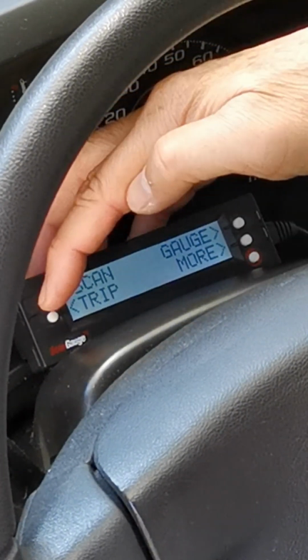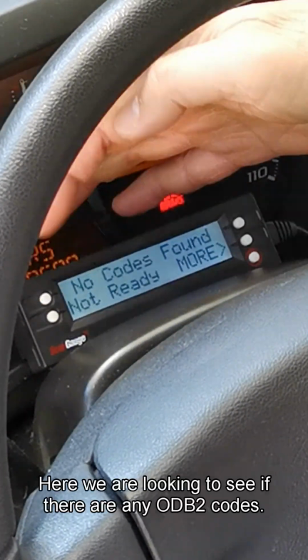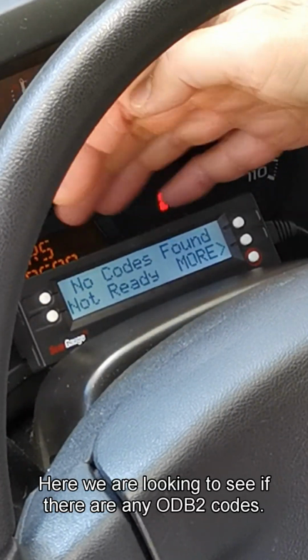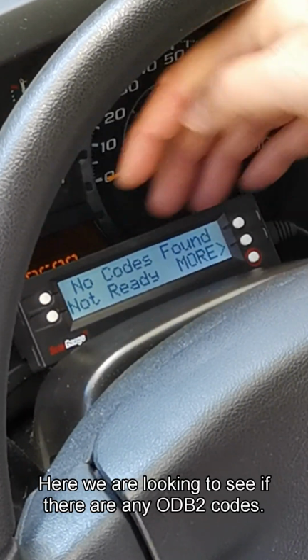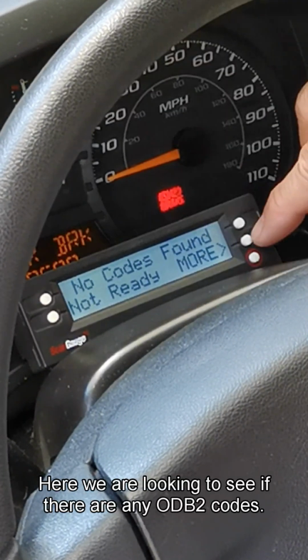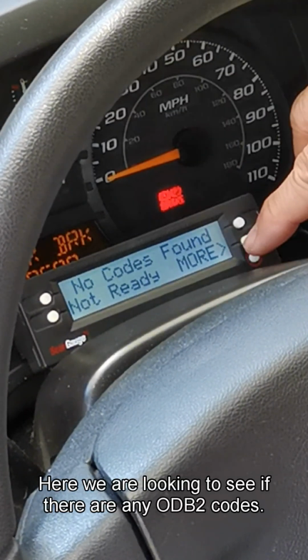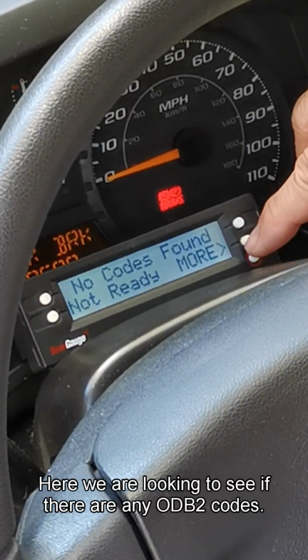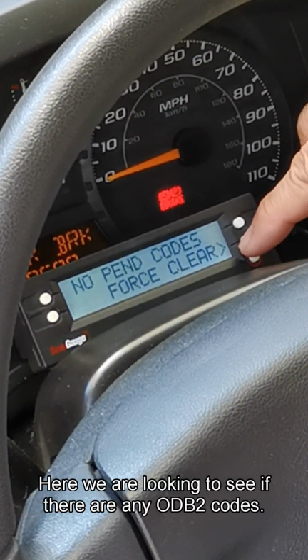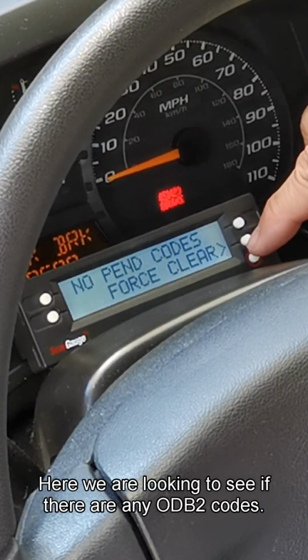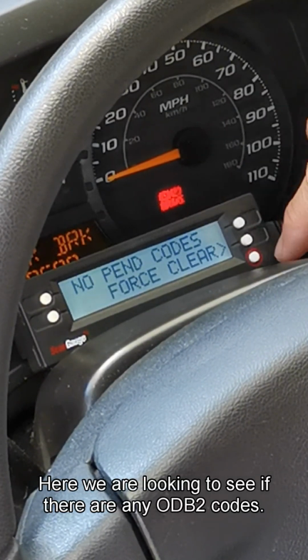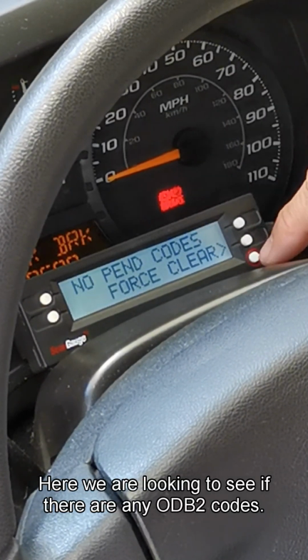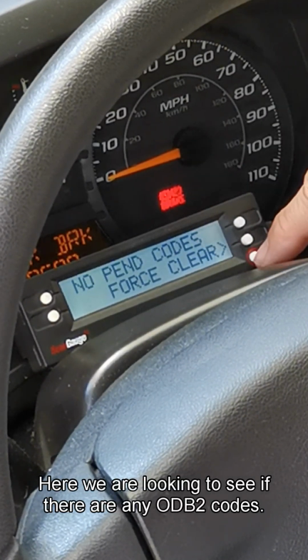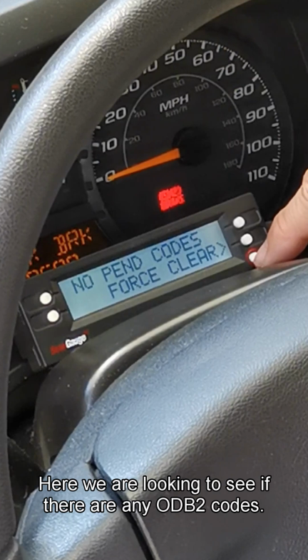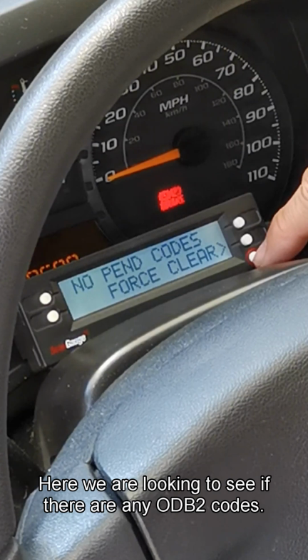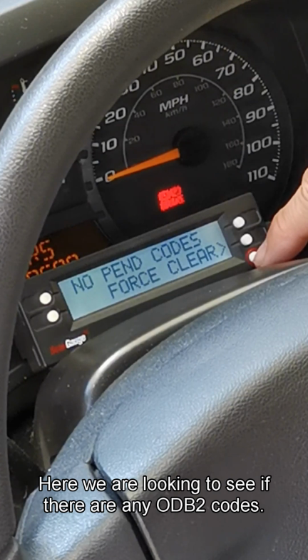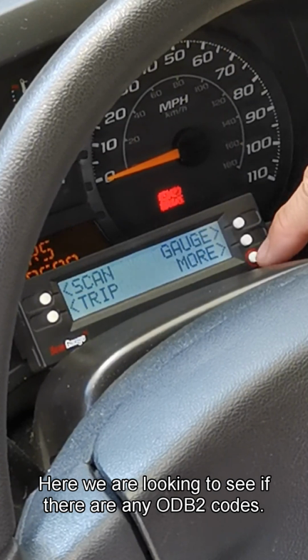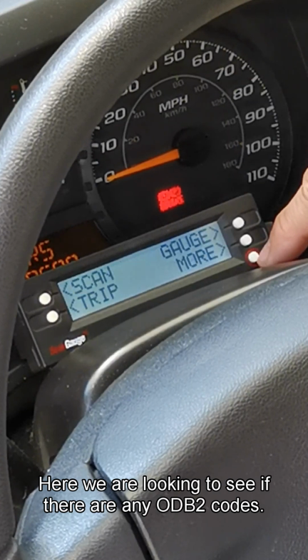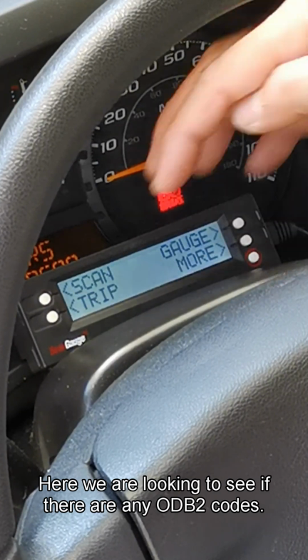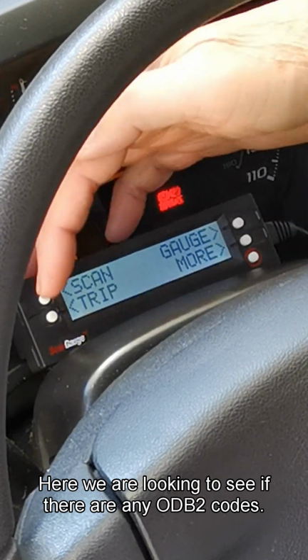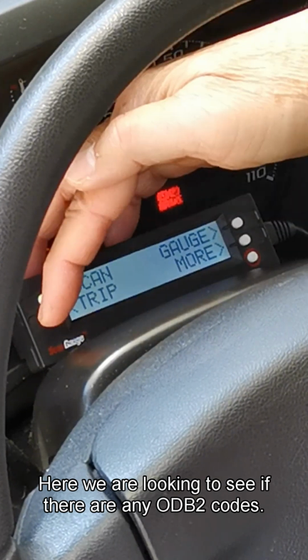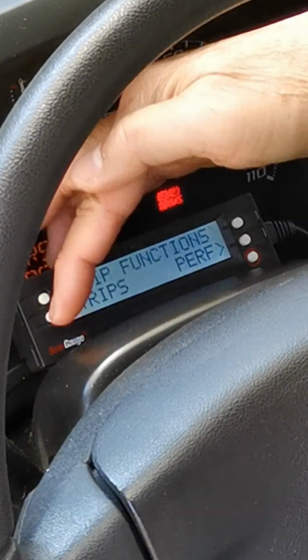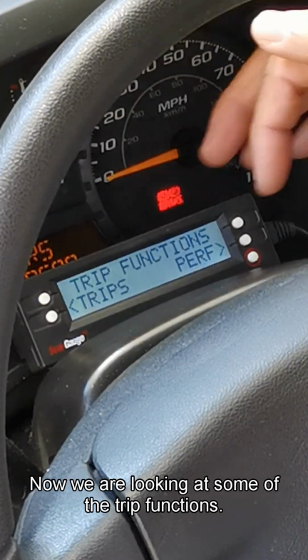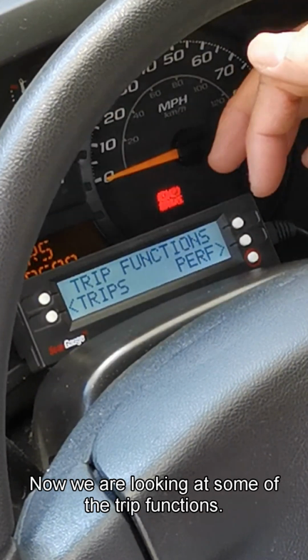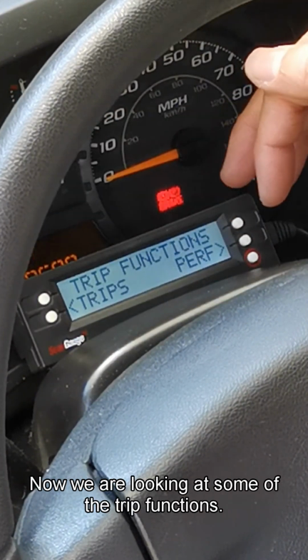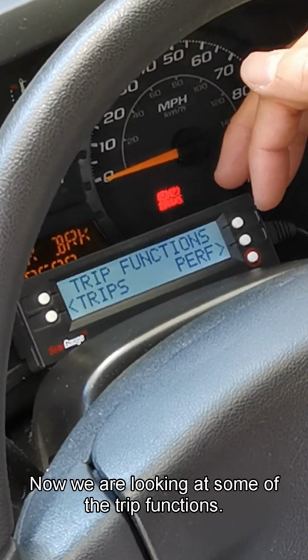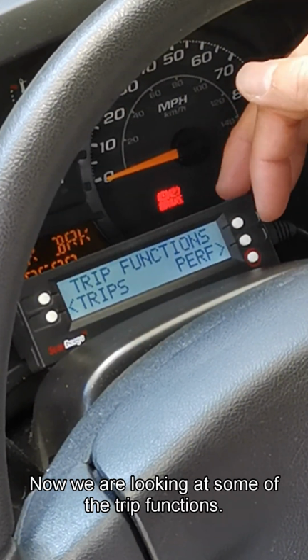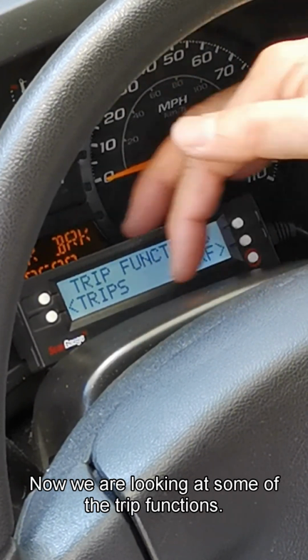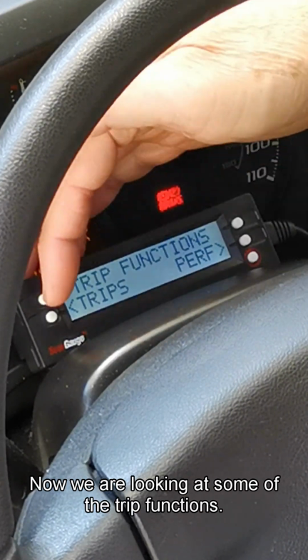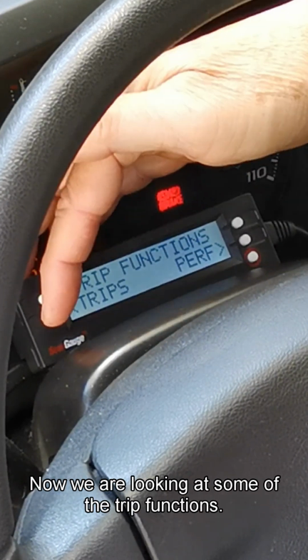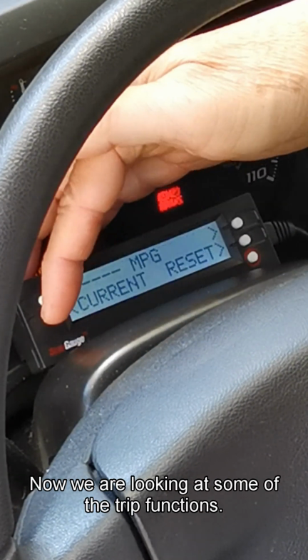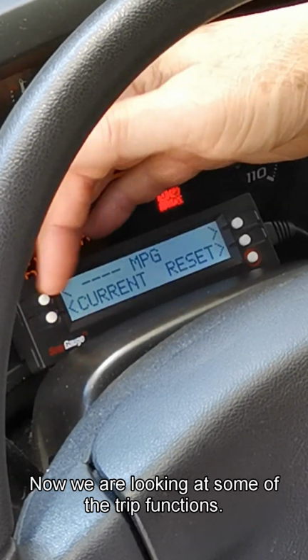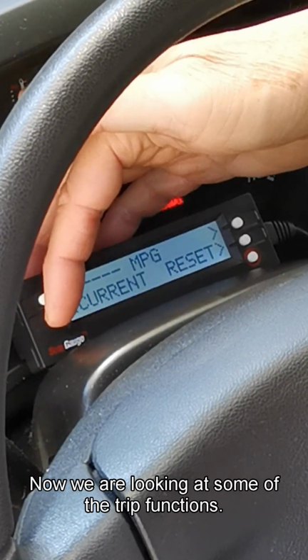Here we are looking to see if there are any OBD2 codes. Now we are looking at some of the trip functions.